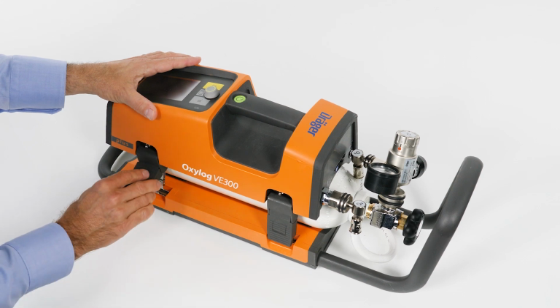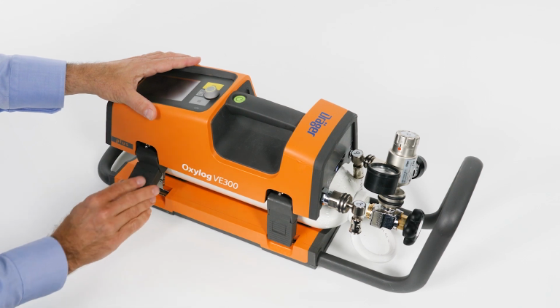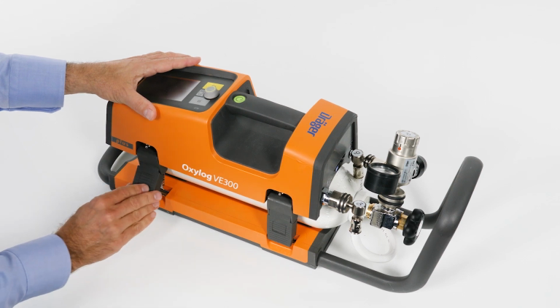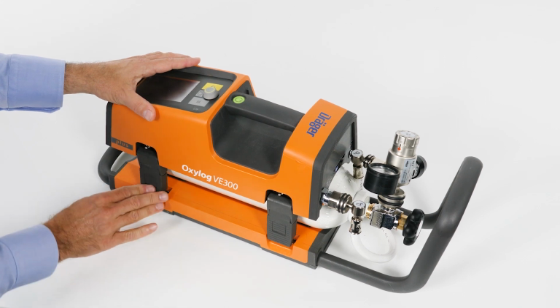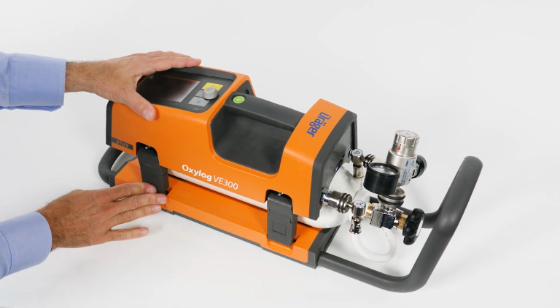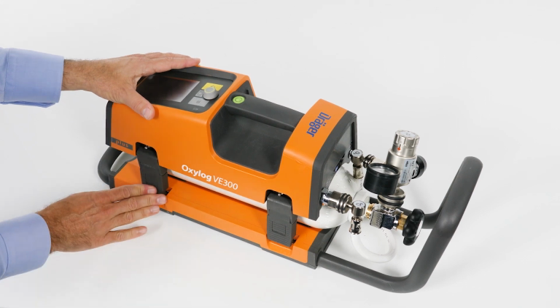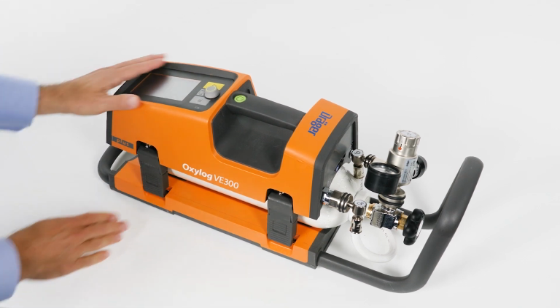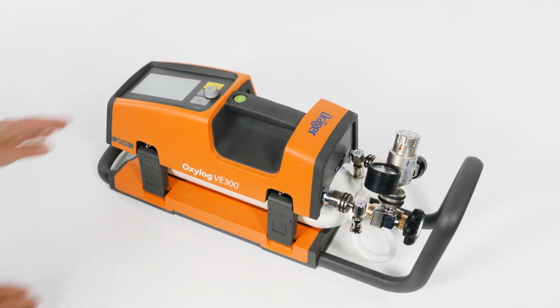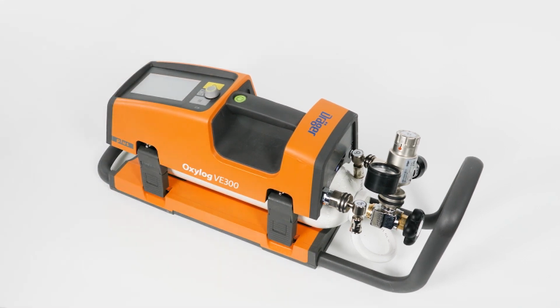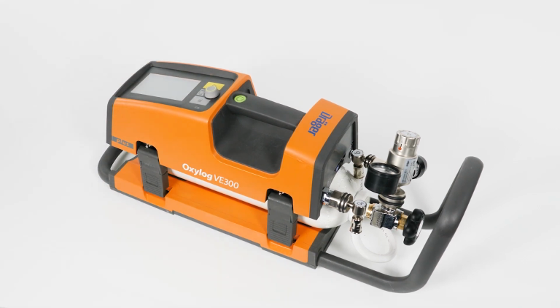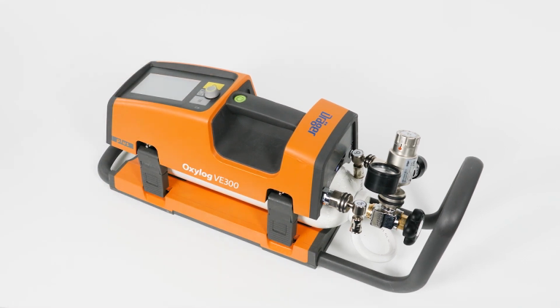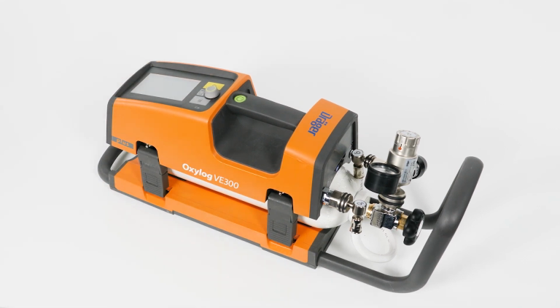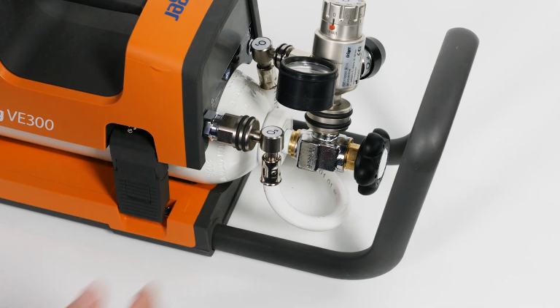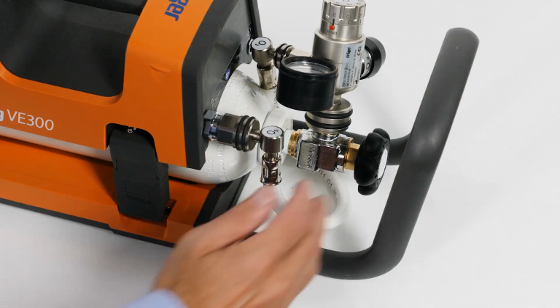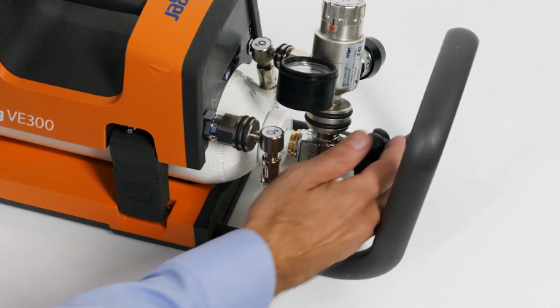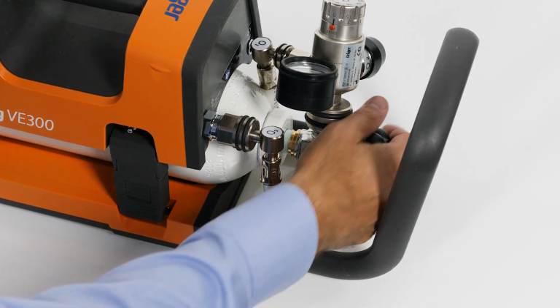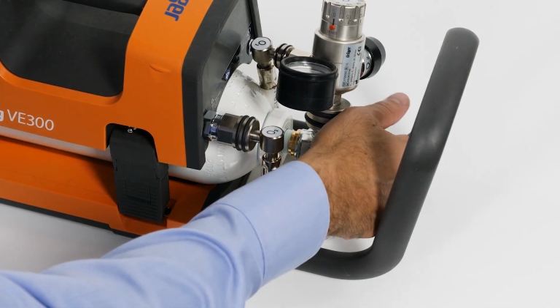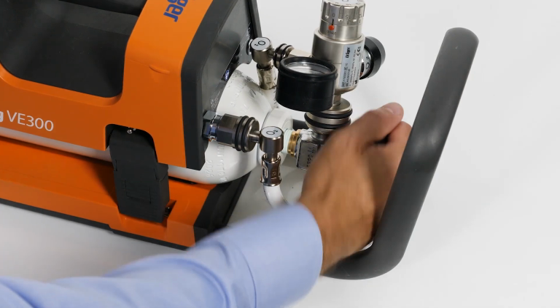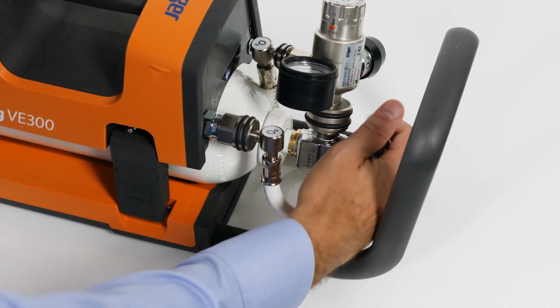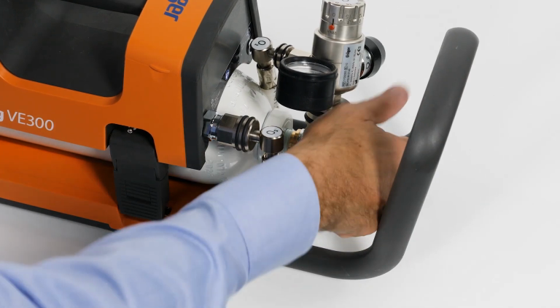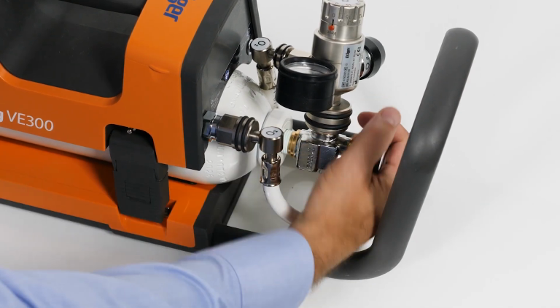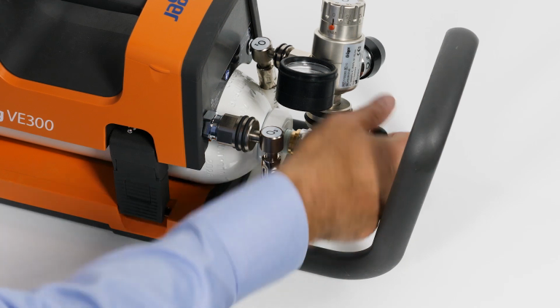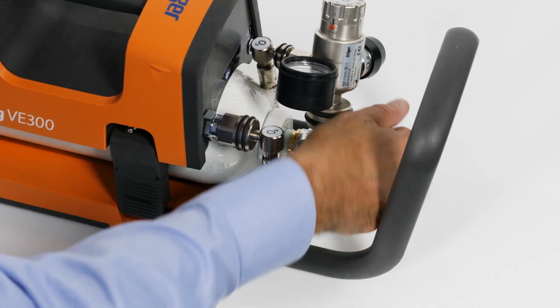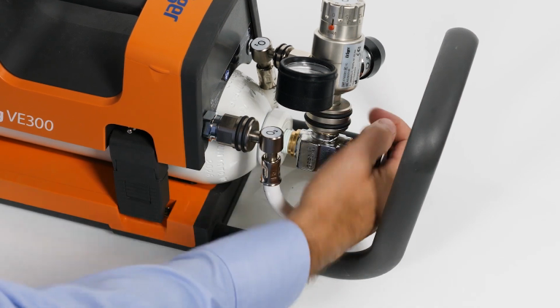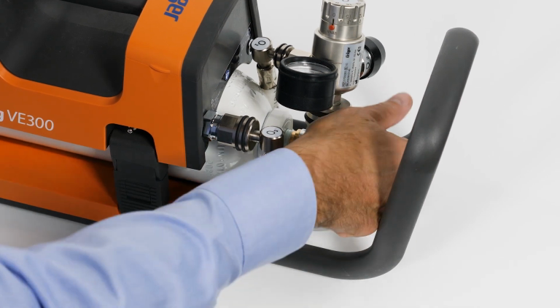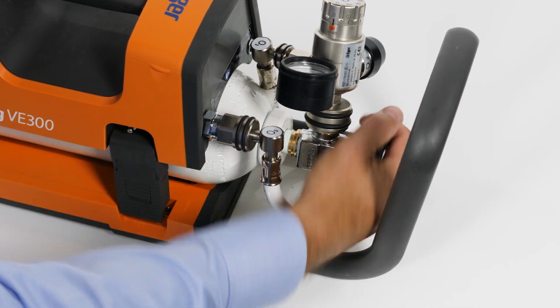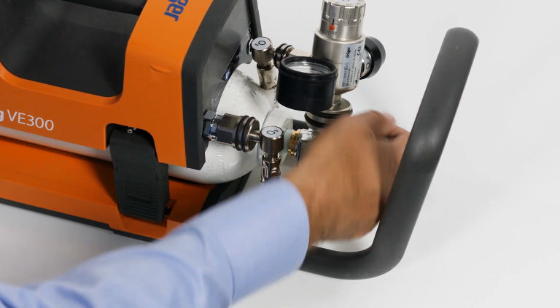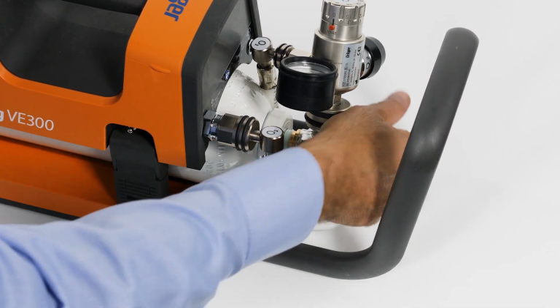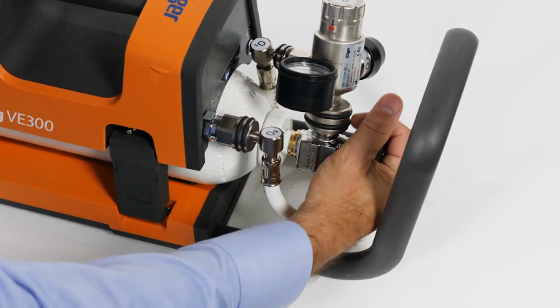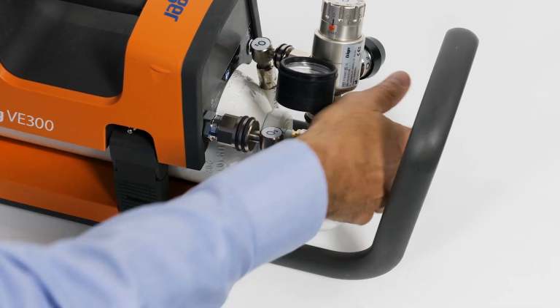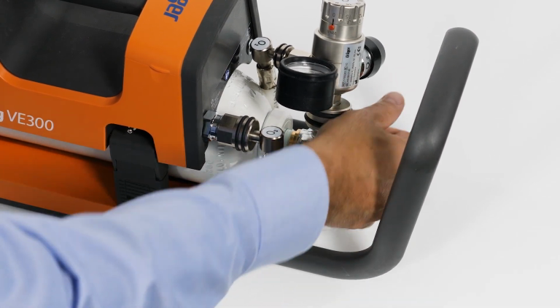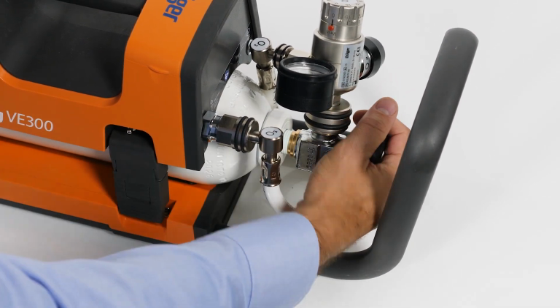Attach and fasten both closures until they engage audibly. Rotate the cylinder valve slowly and open it fully.